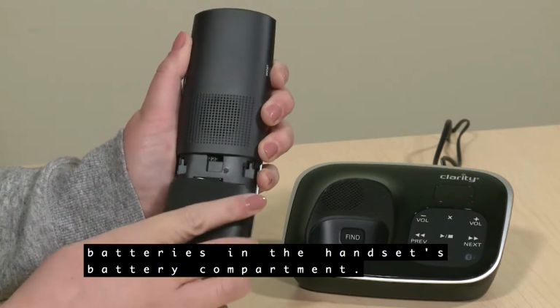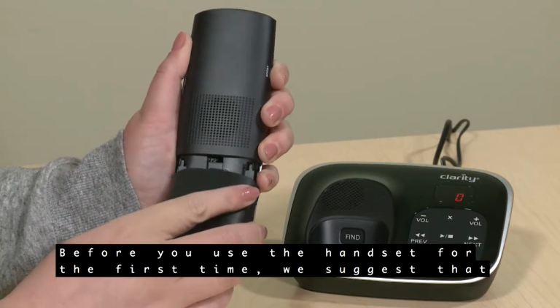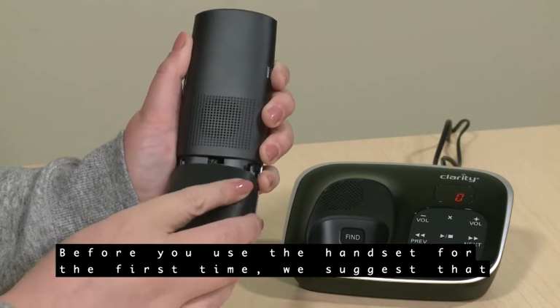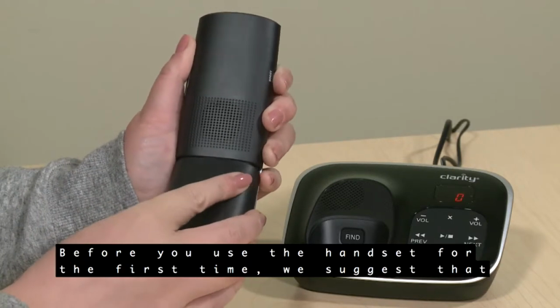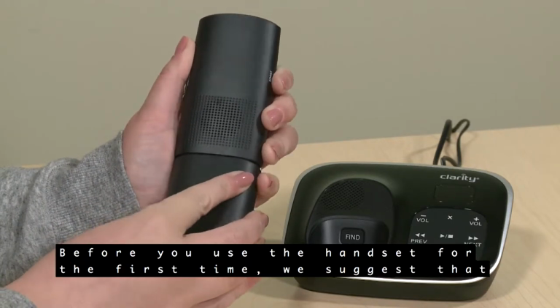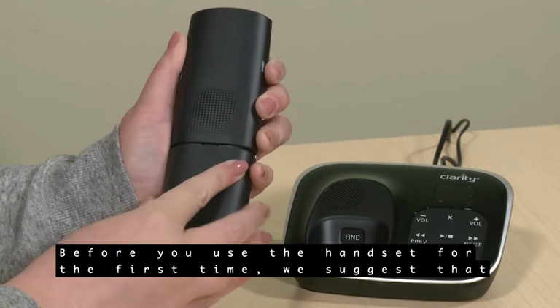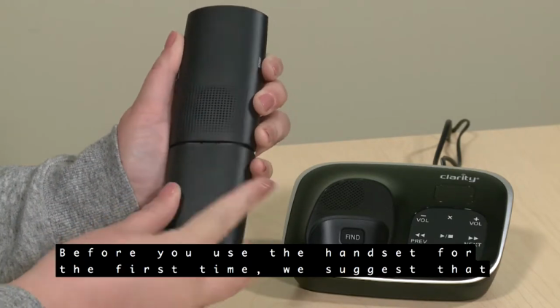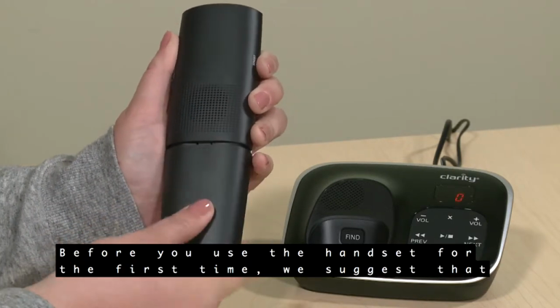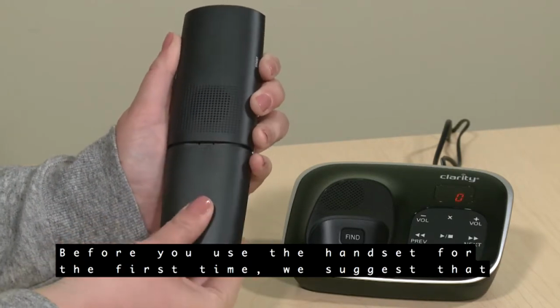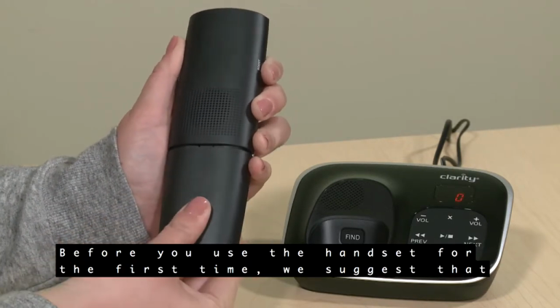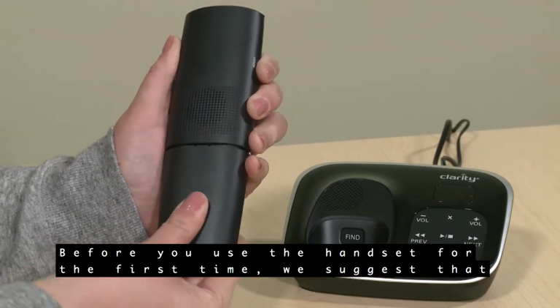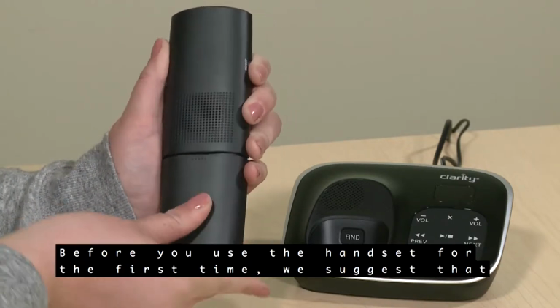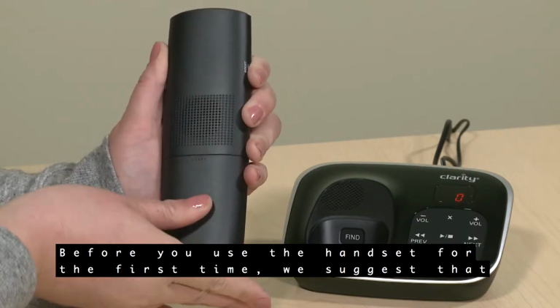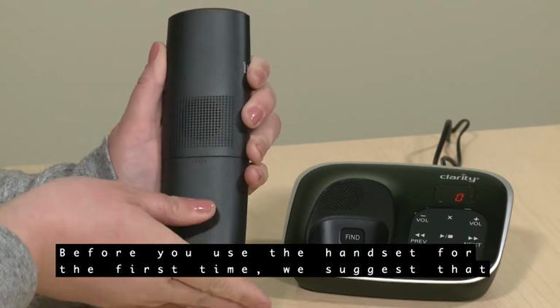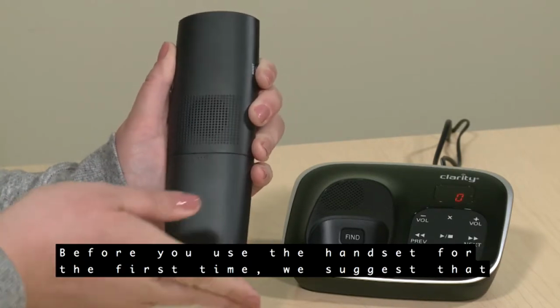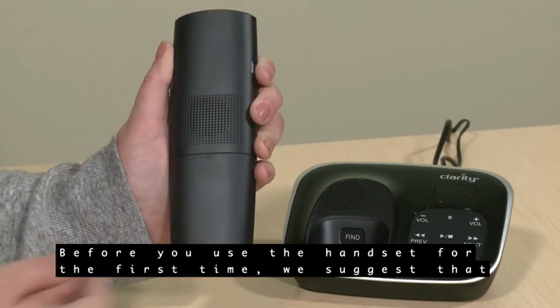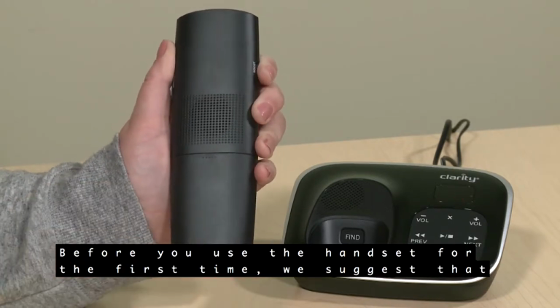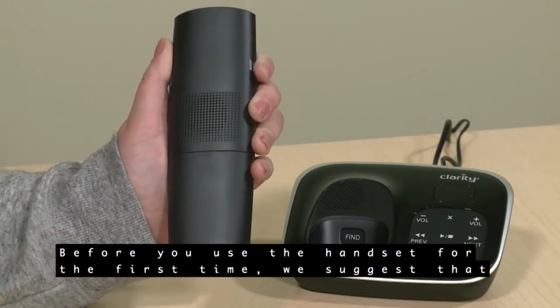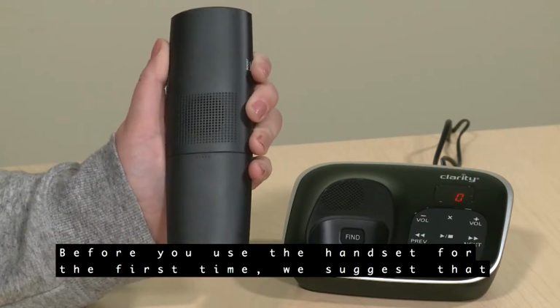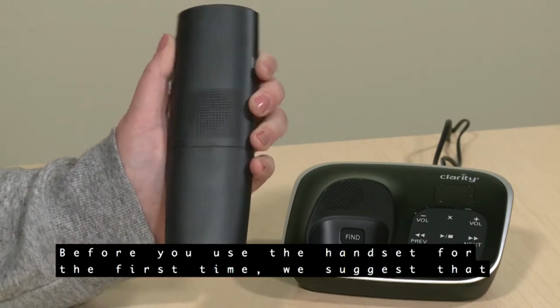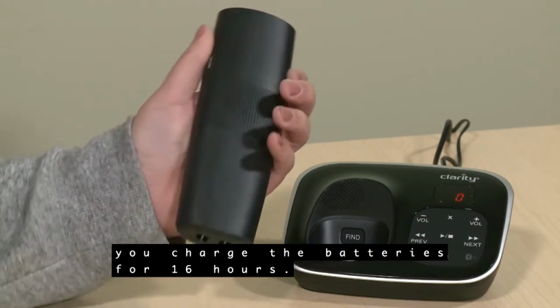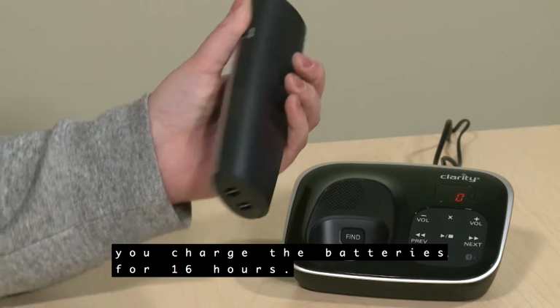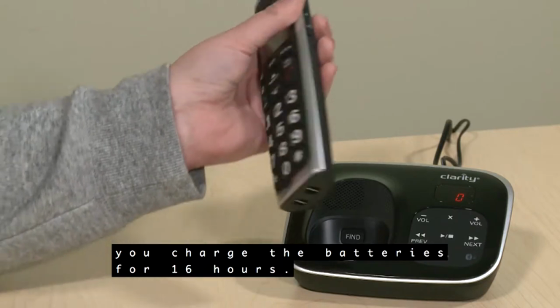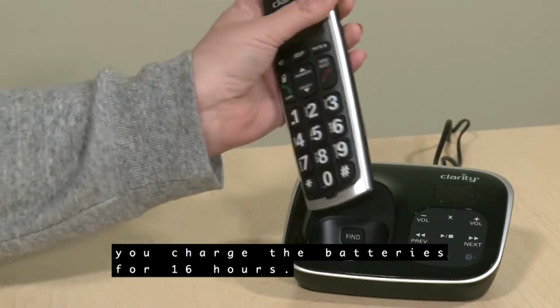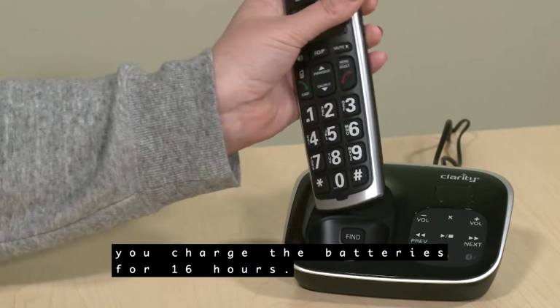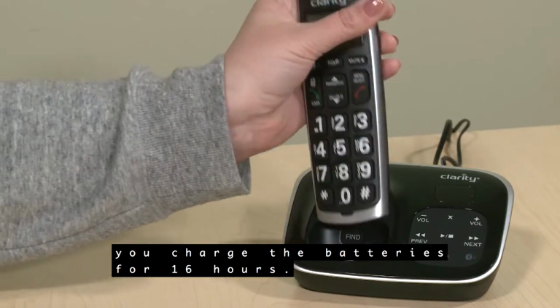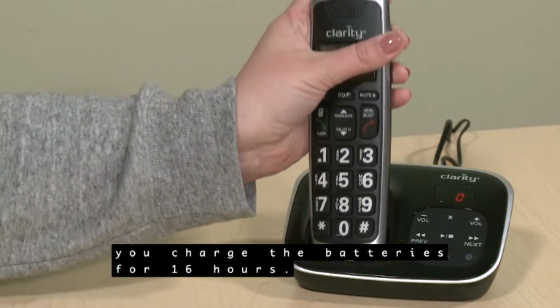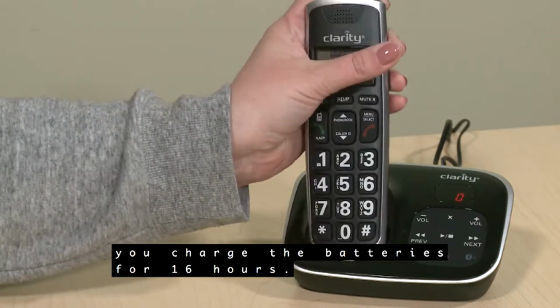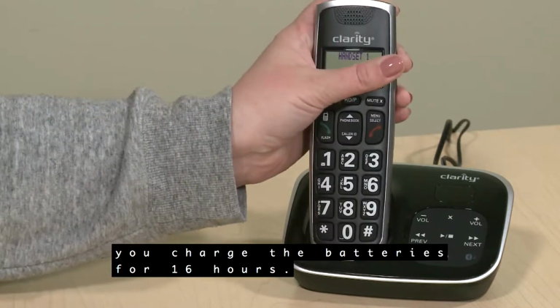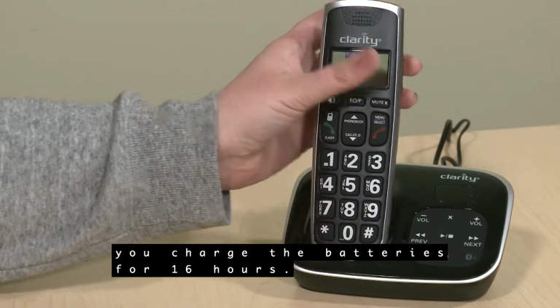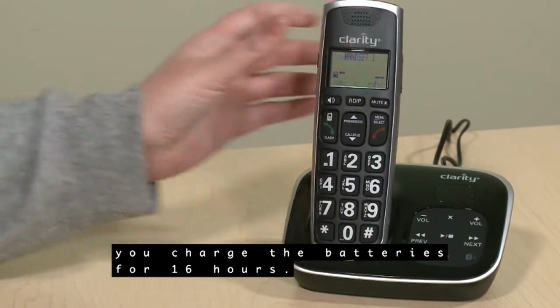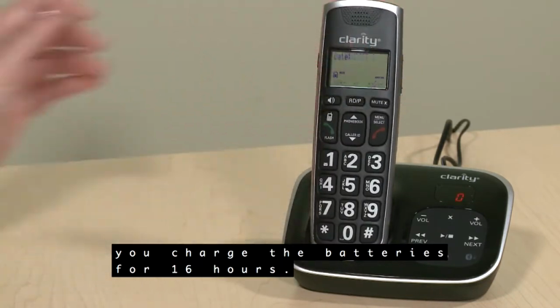Before you use the handset for the first time, we suggest that you charge the batteries for 16 hours.